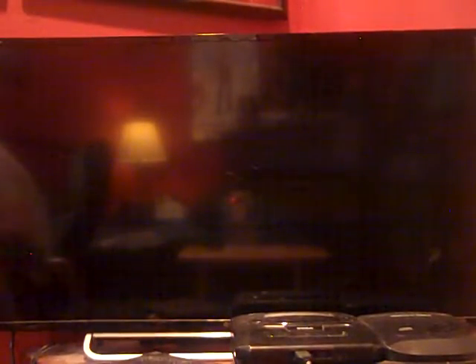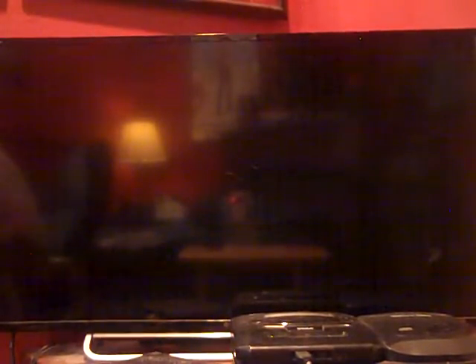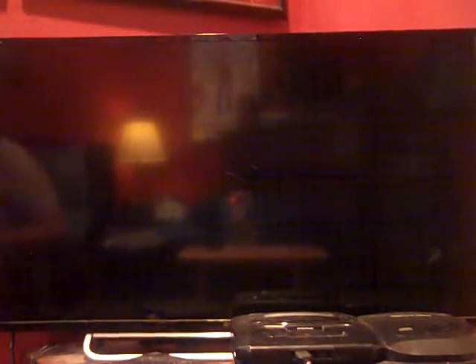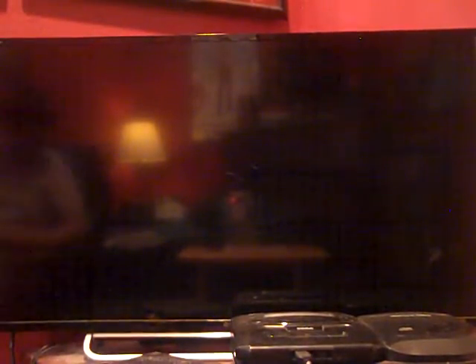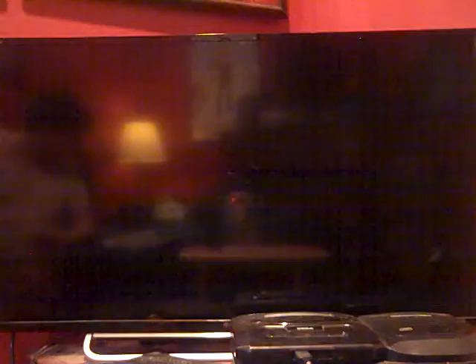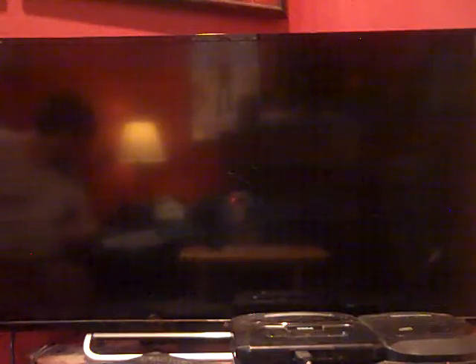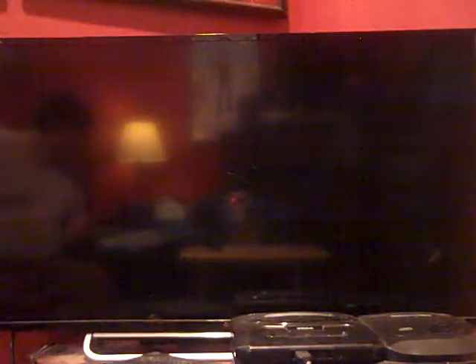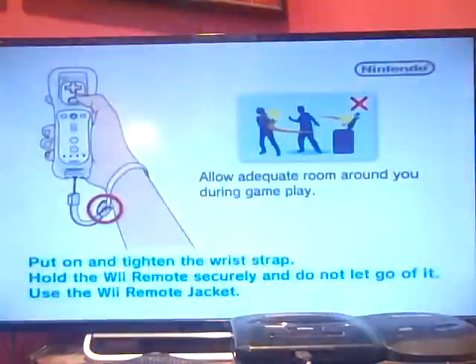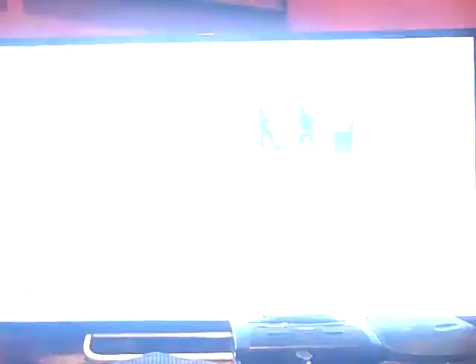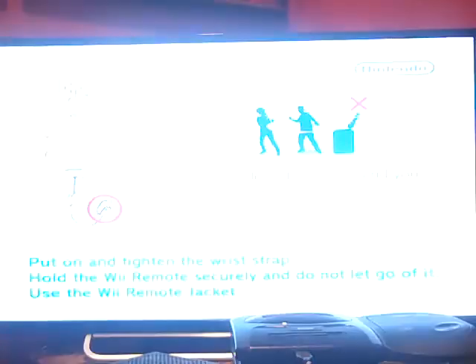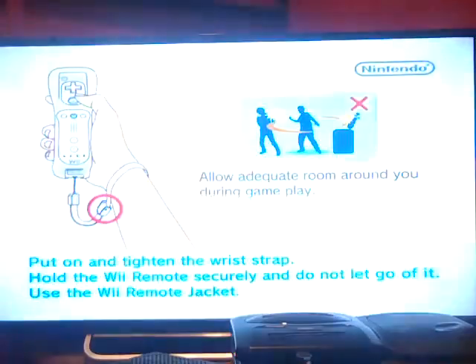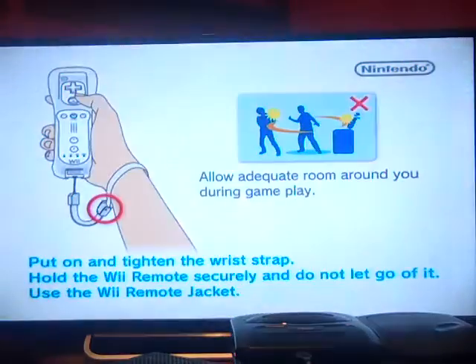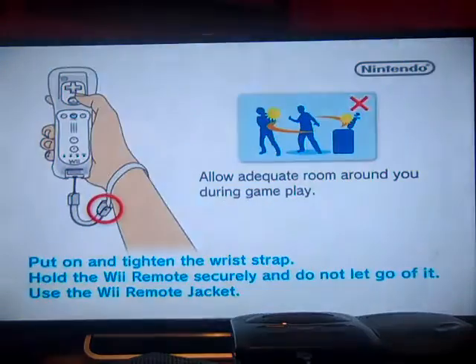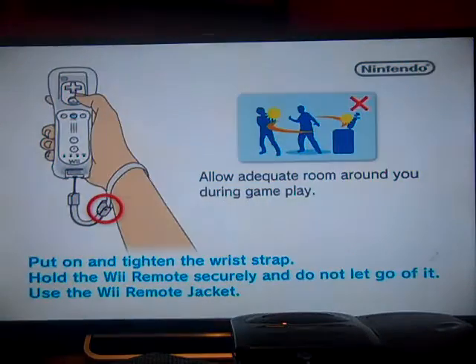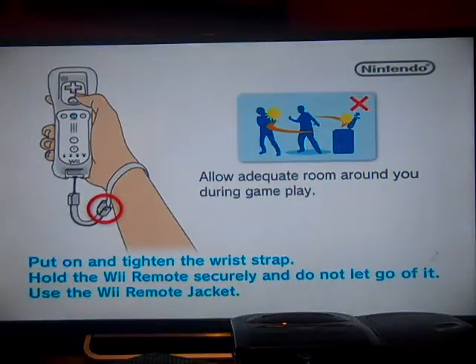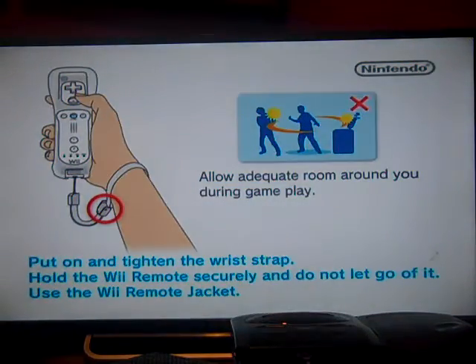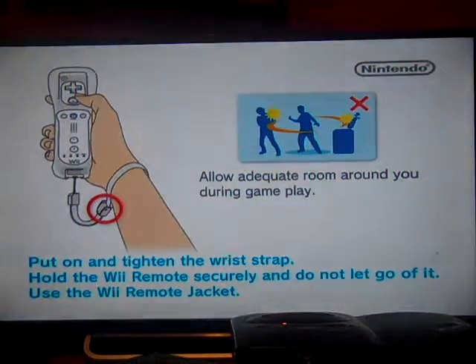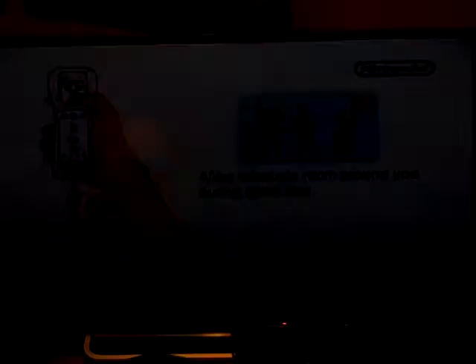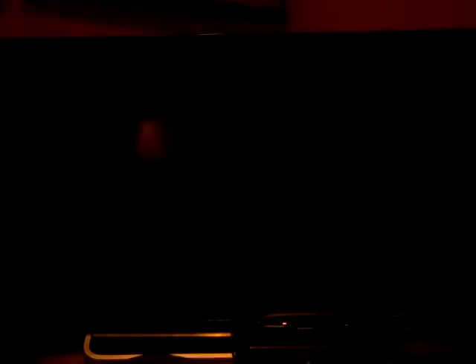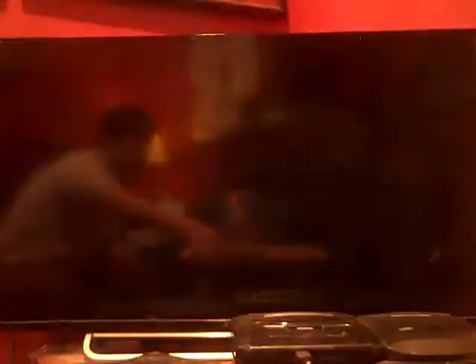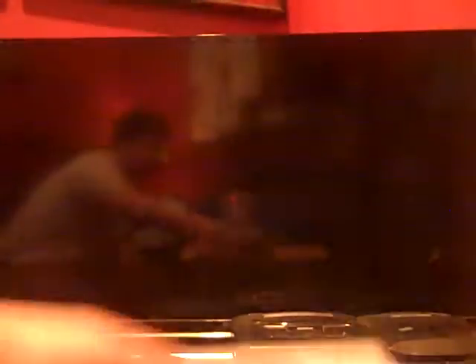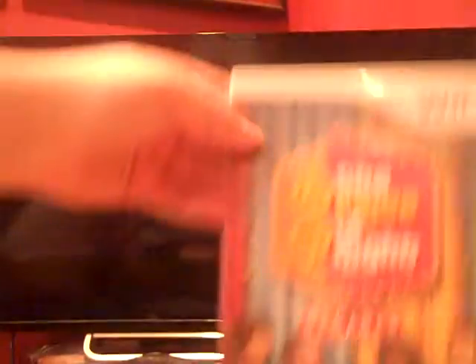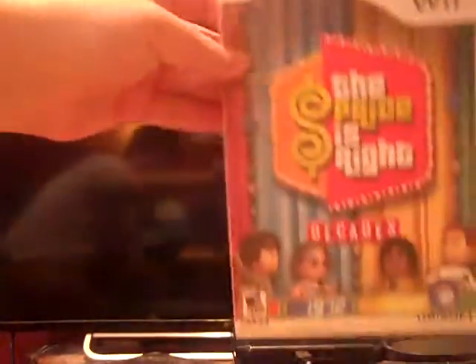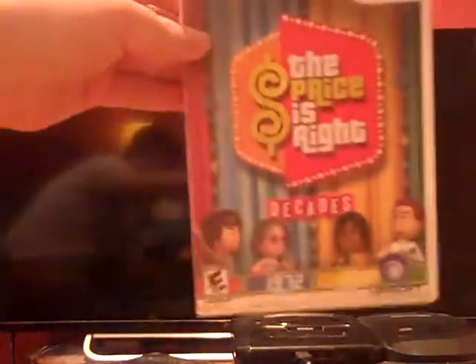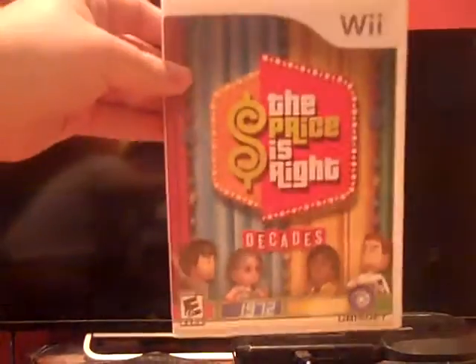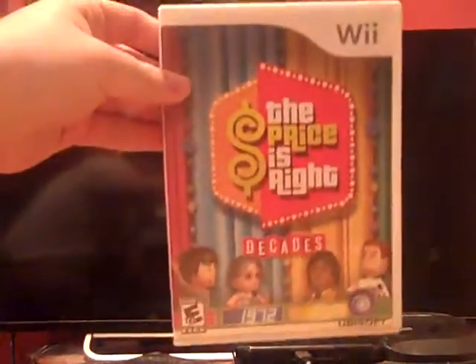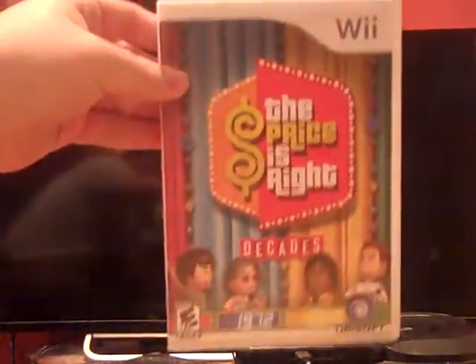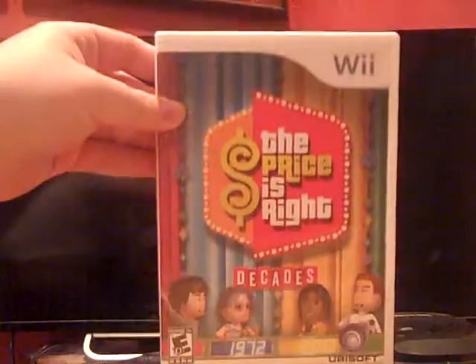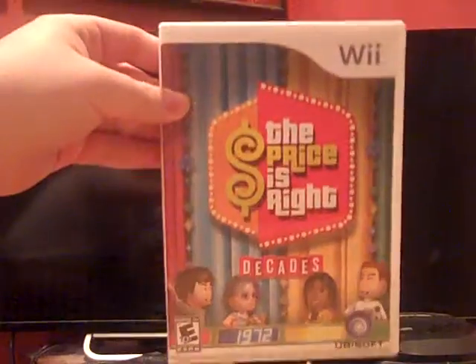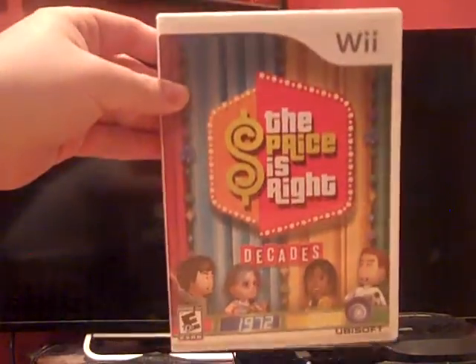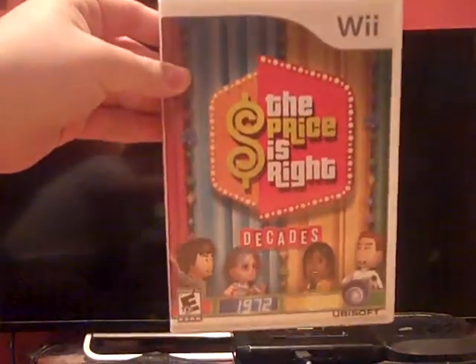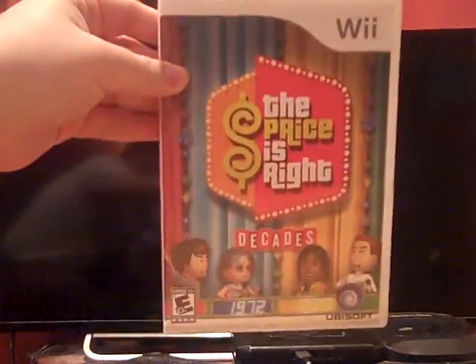Here we go, folks, into segment number 24 of Eugene's Birthday Special. We're going to play Price is Right Decades for the Wii.